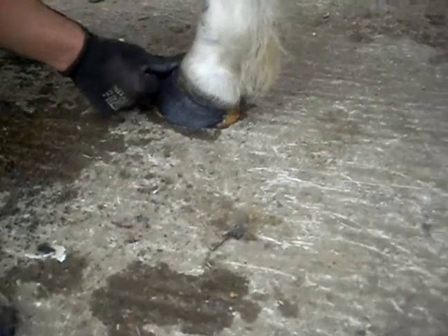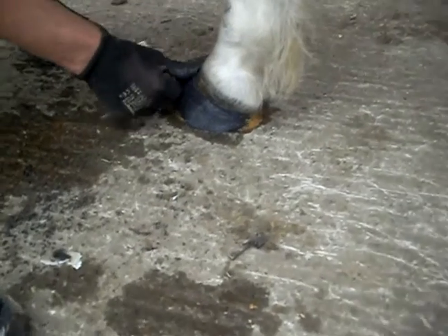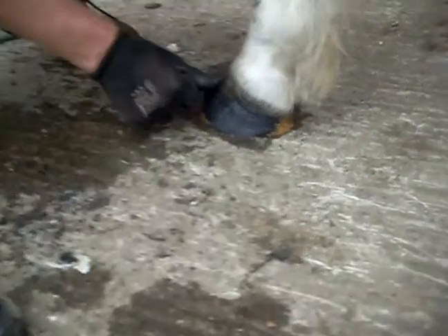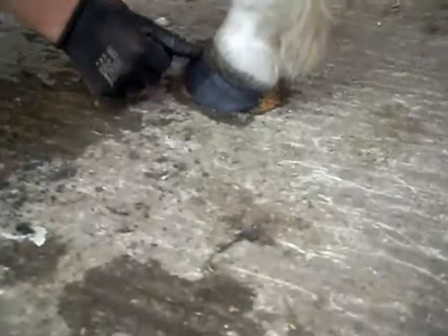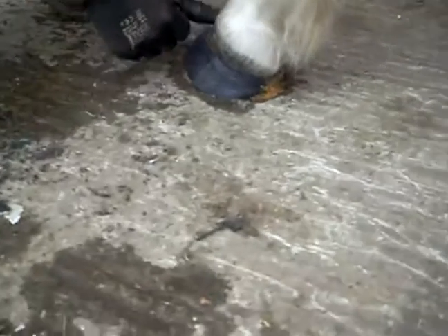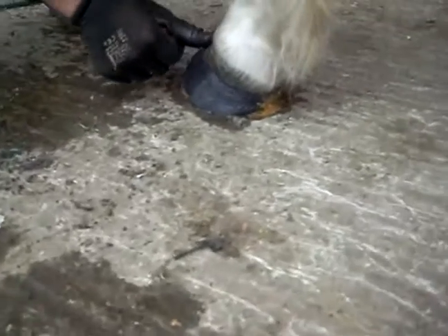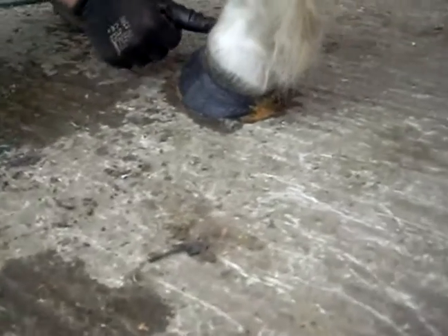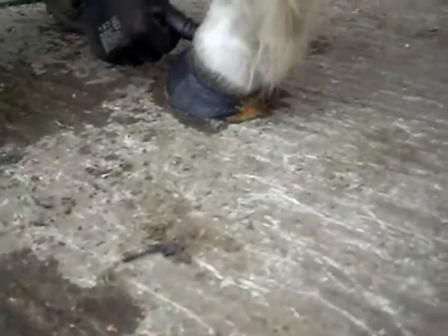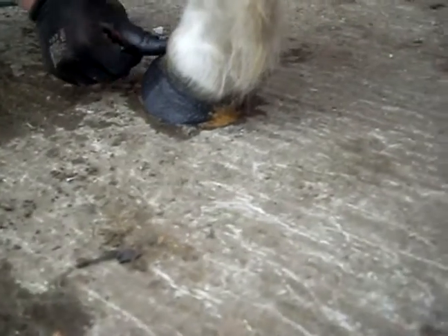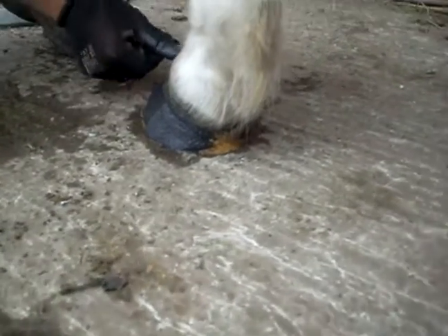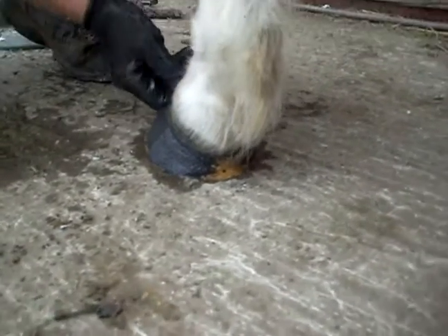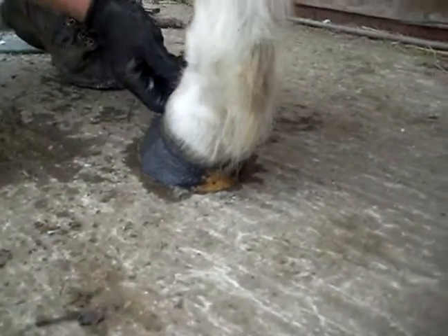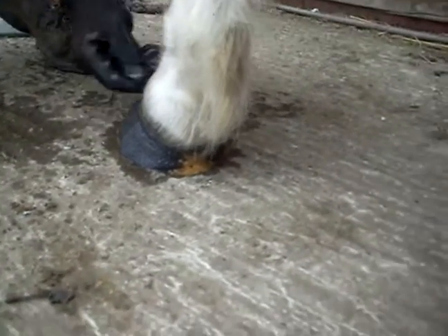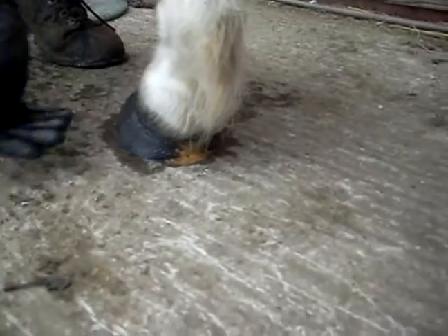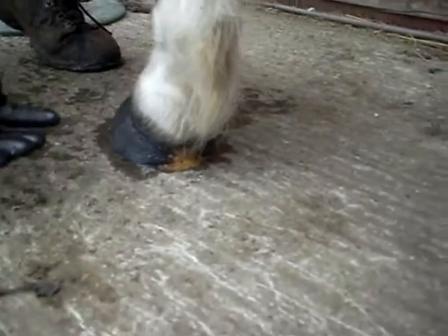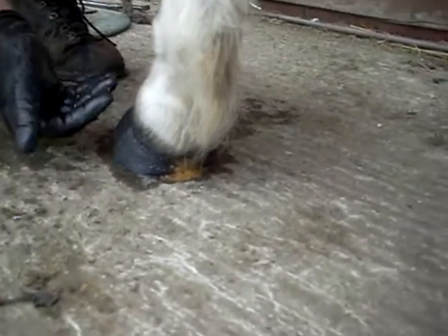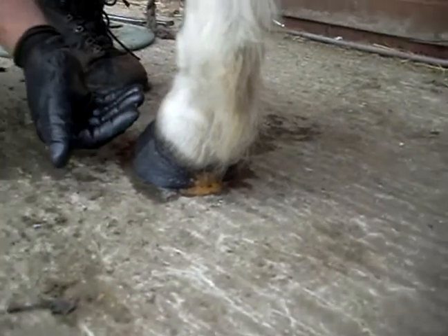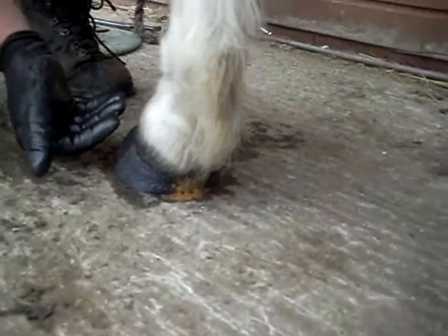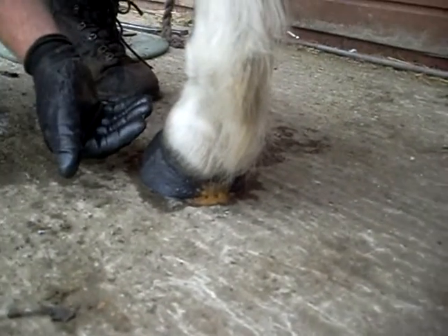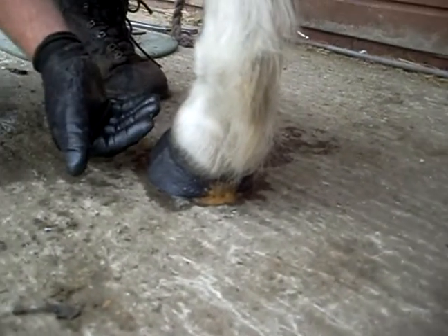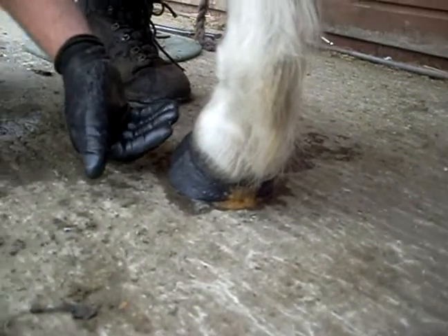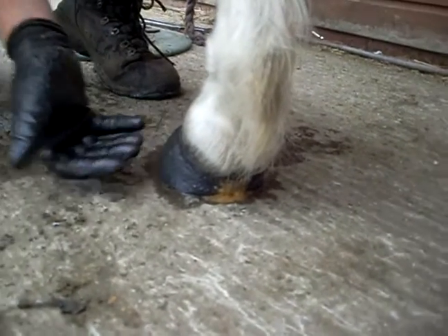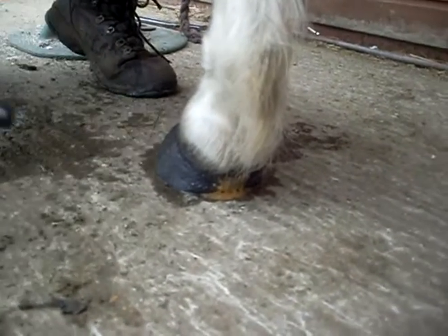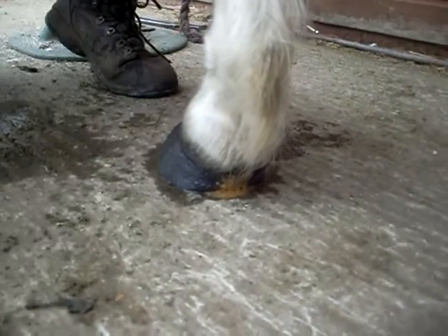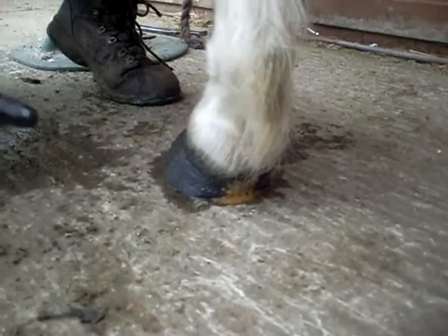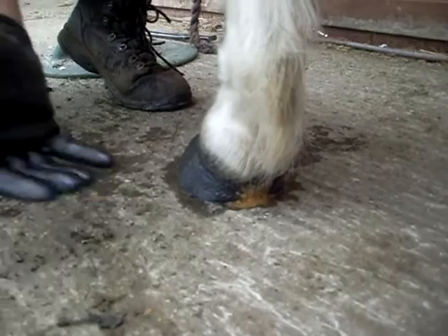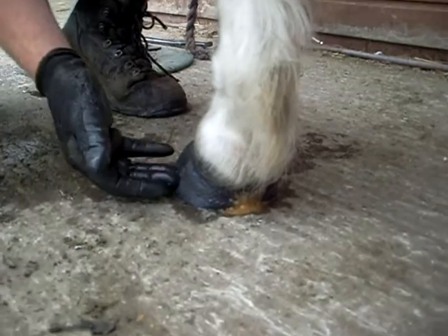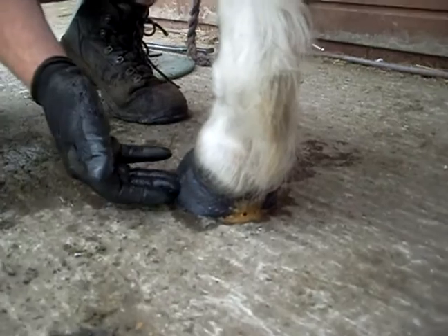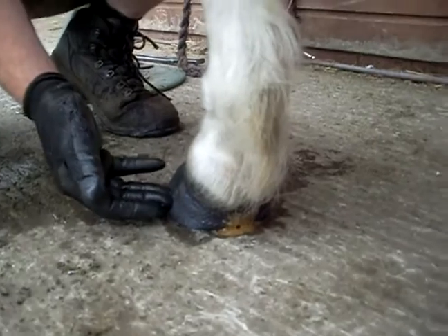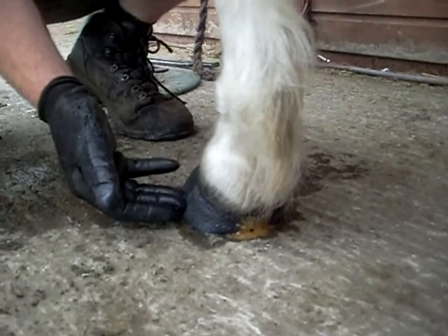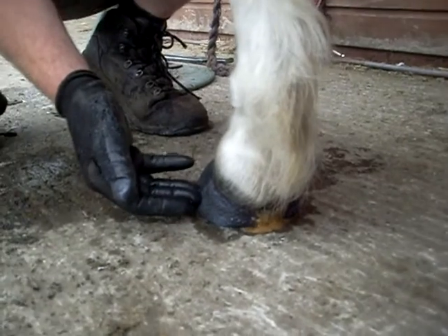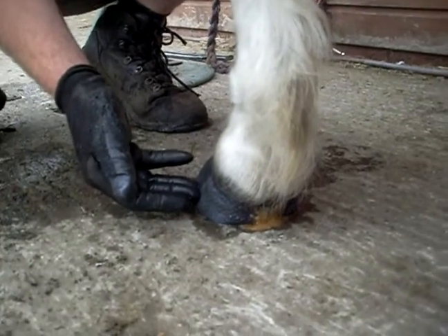I put the shoe on first with the hoof packer and then the hoof cast — and this is what I'm doing here.